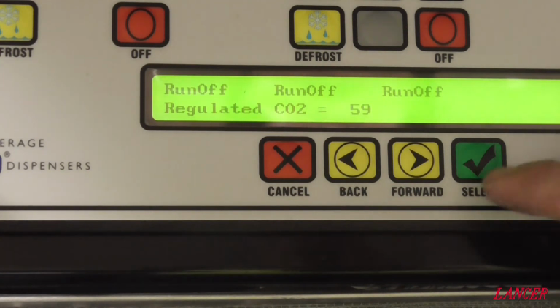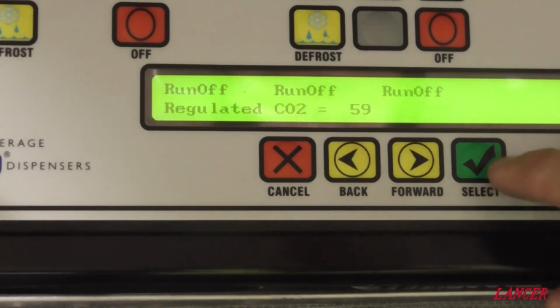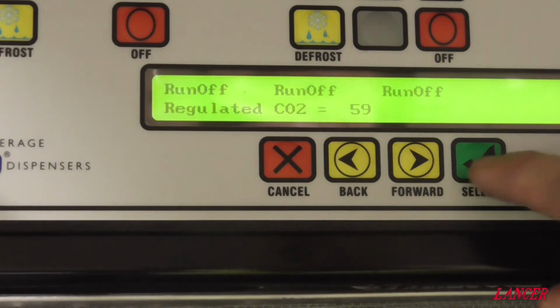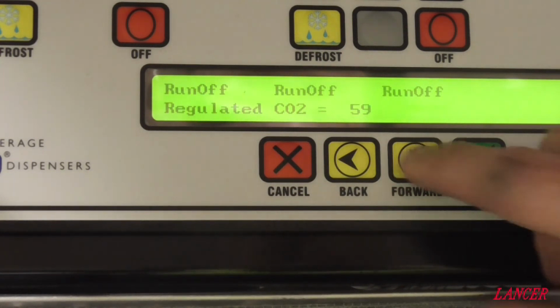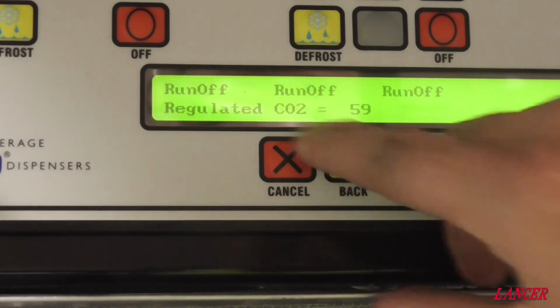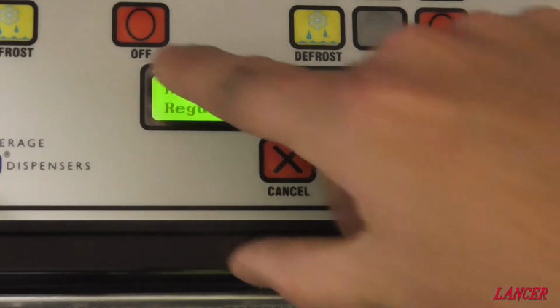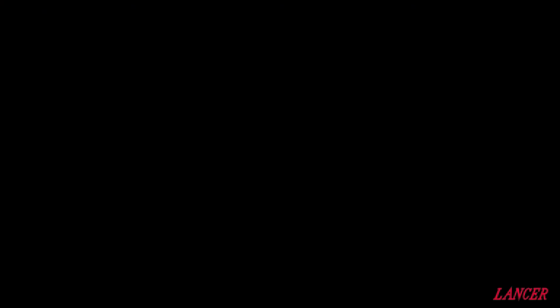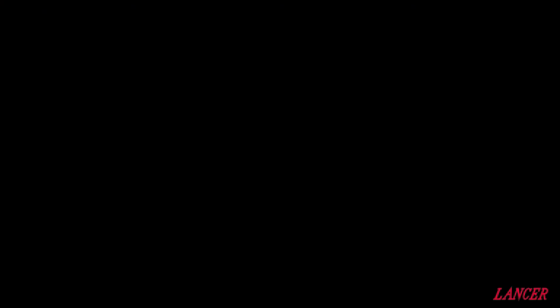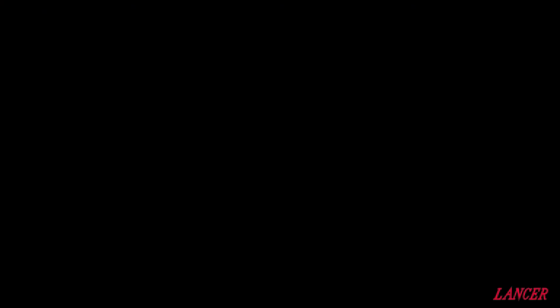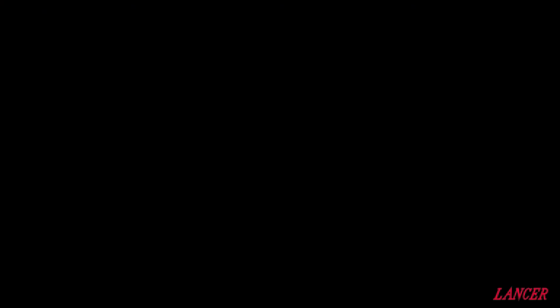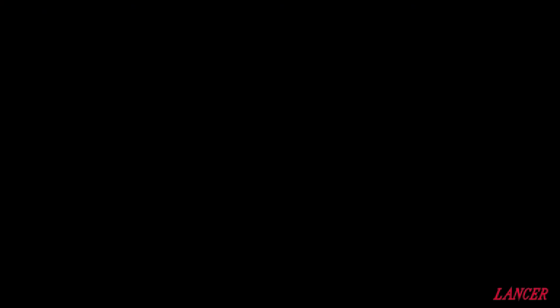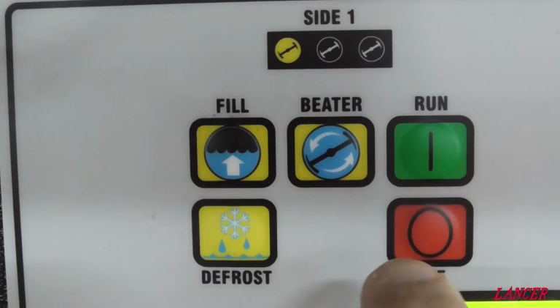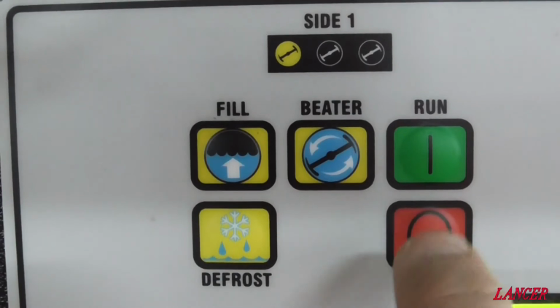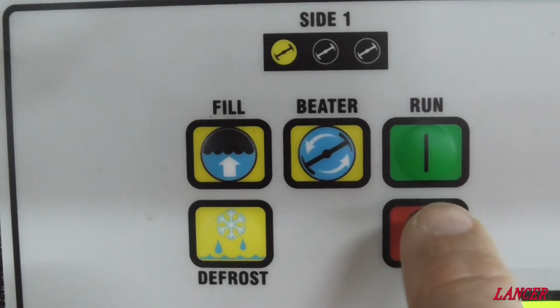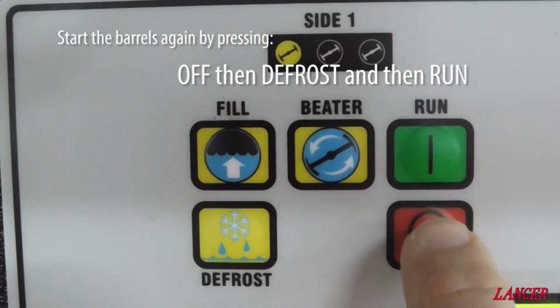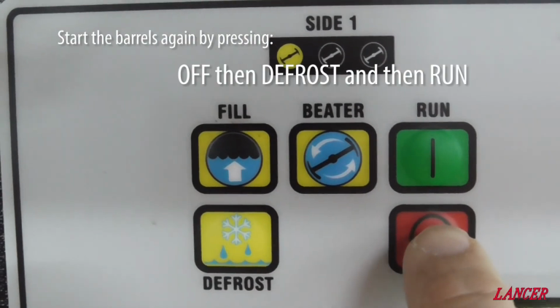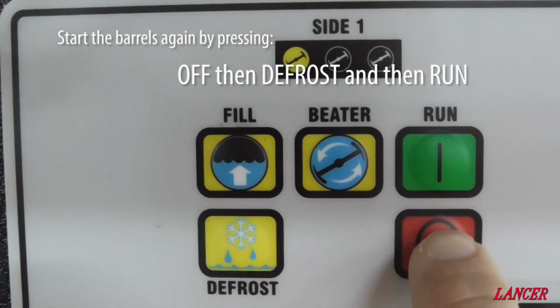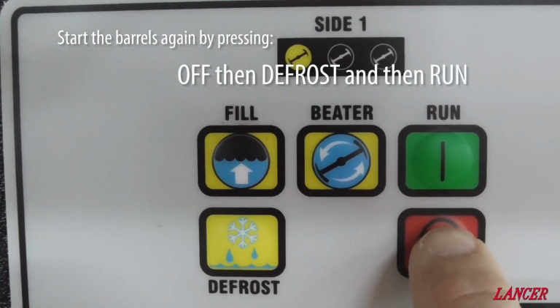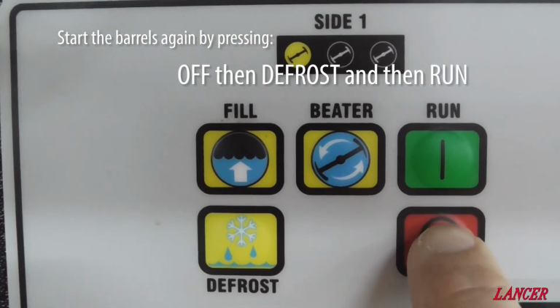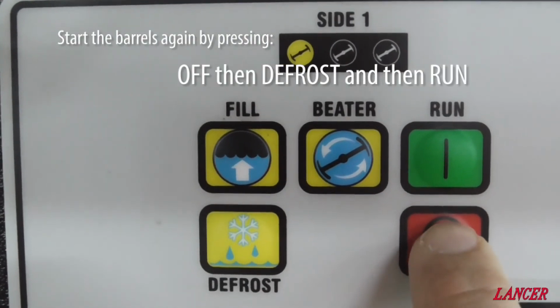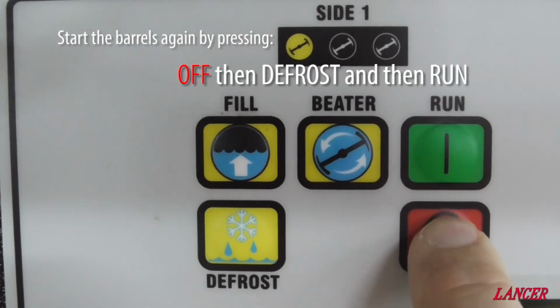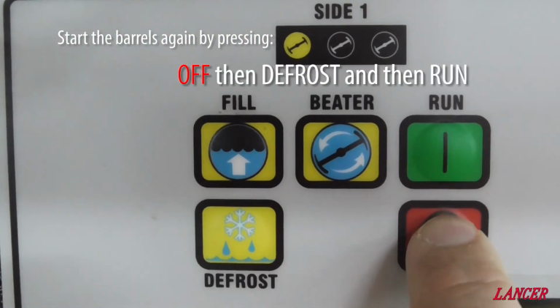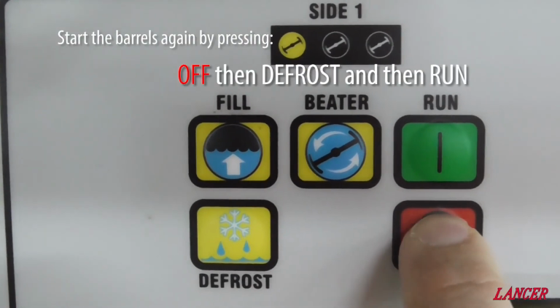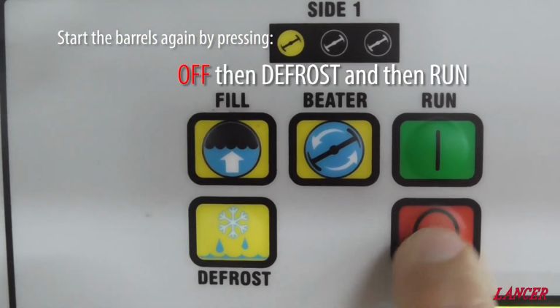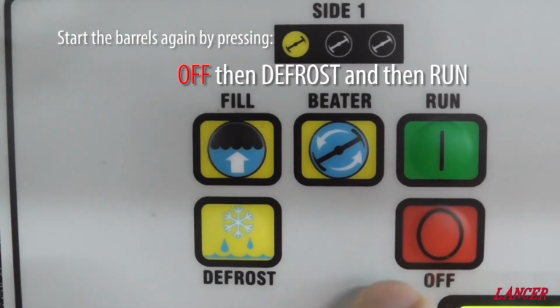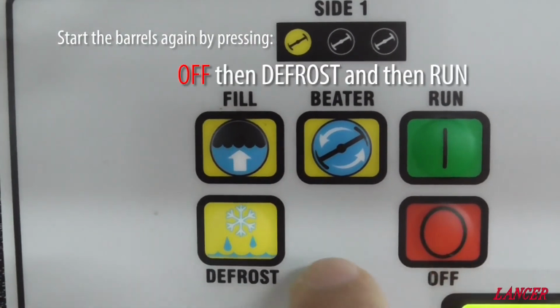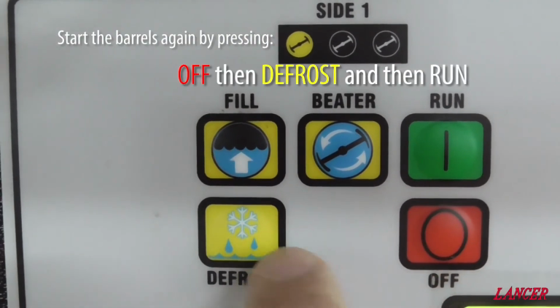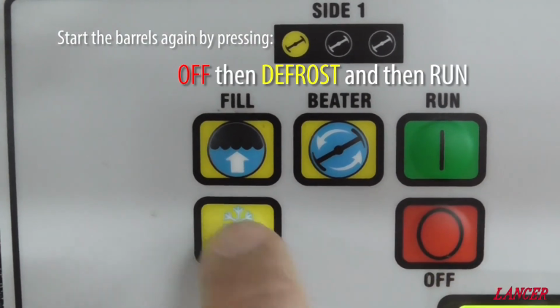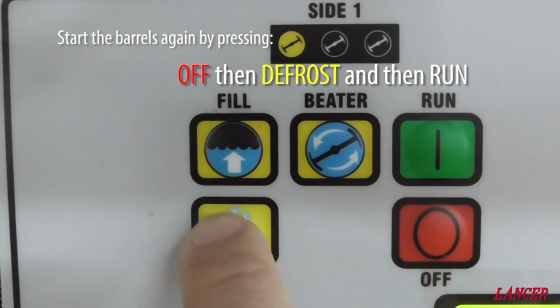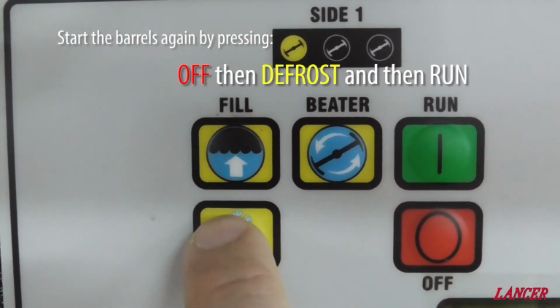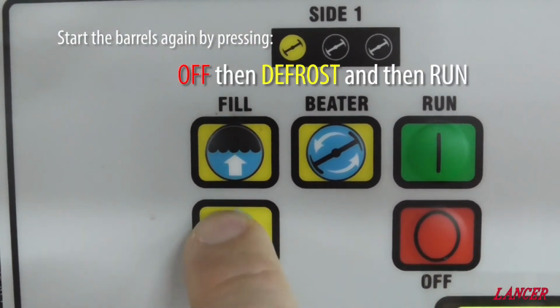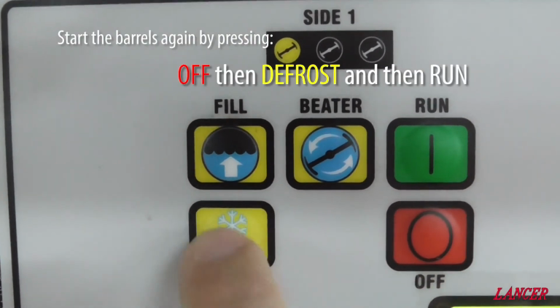We can now turn on our units again. Start each barrel by pressing off, then defrost, and then run.